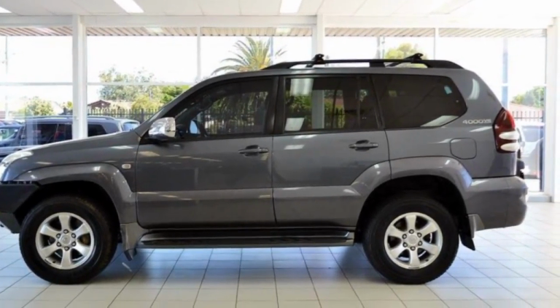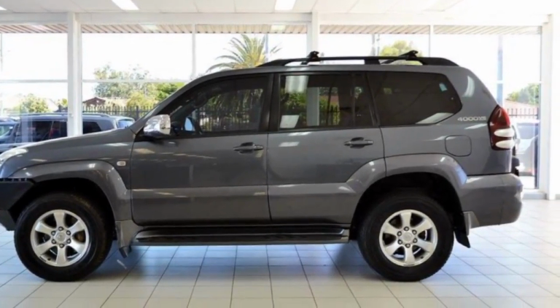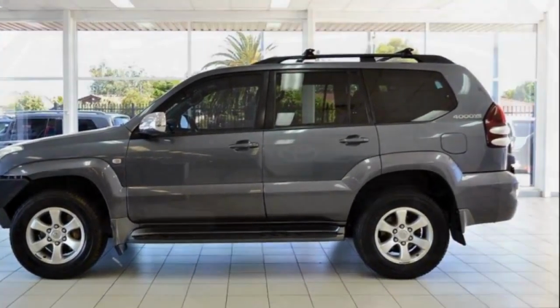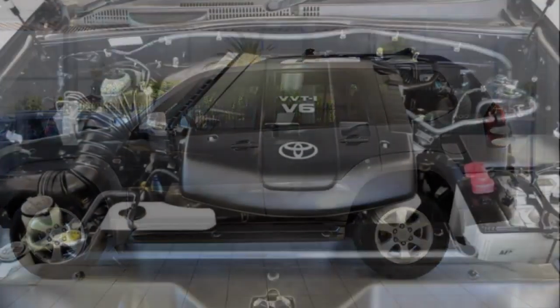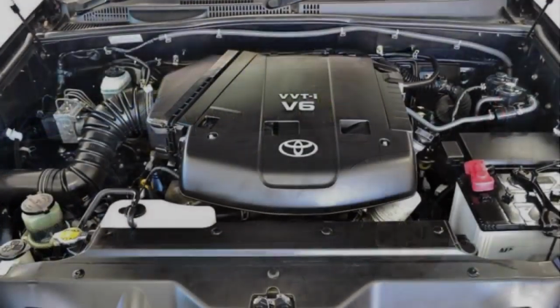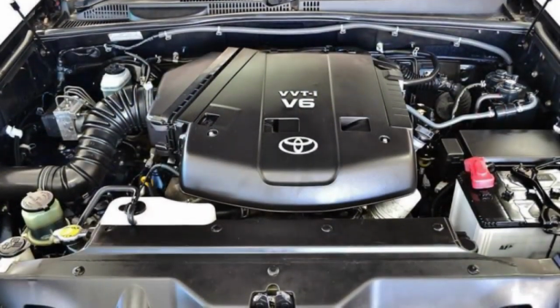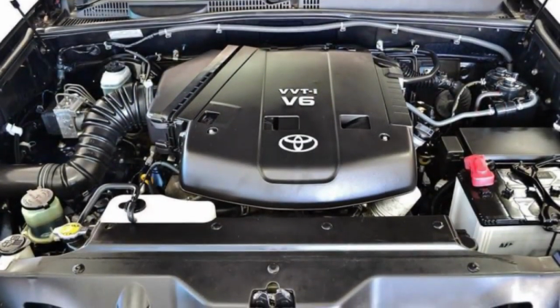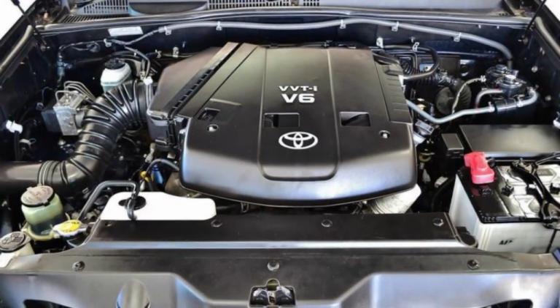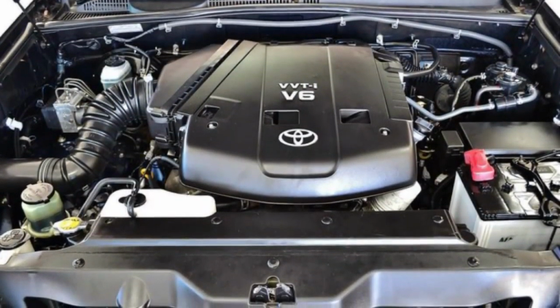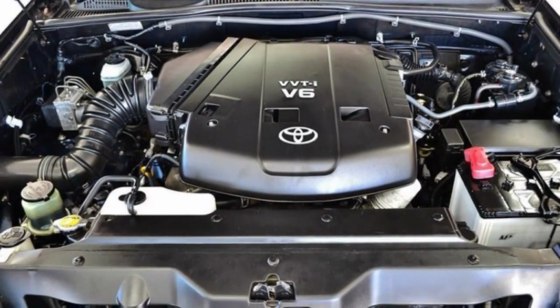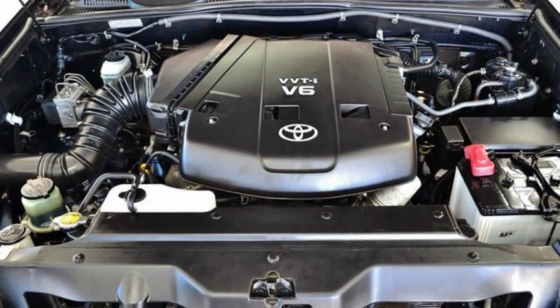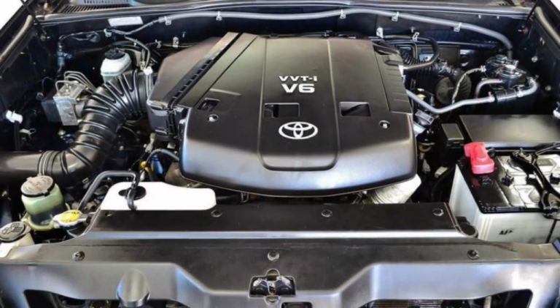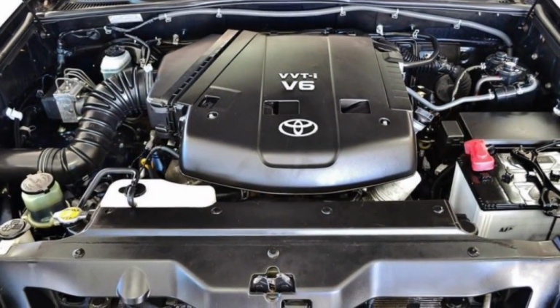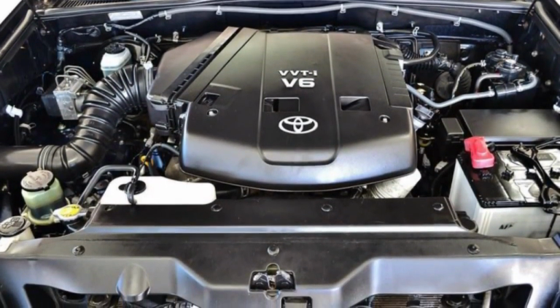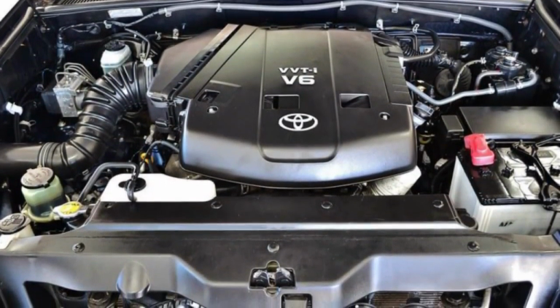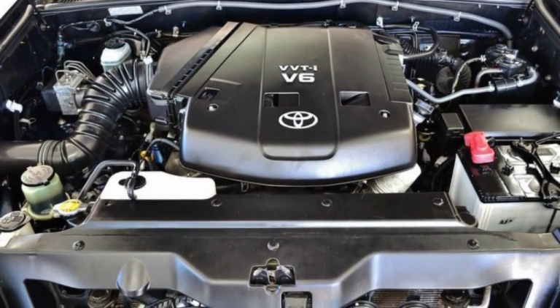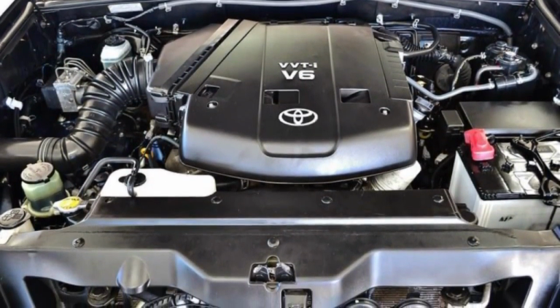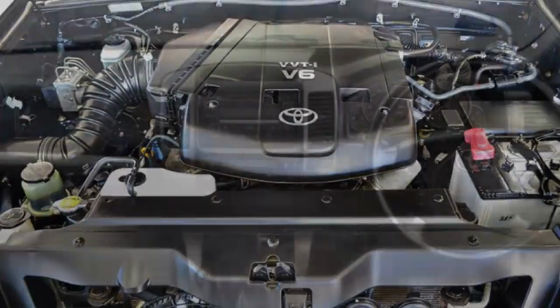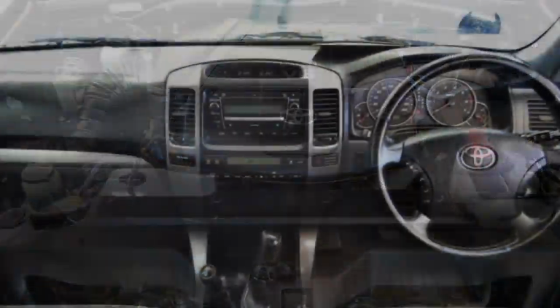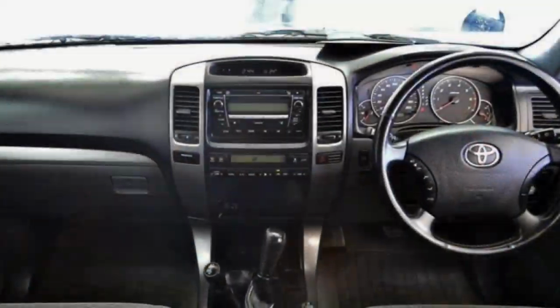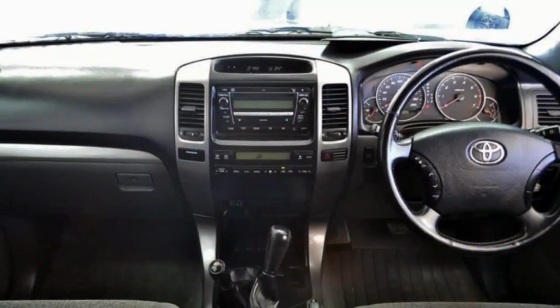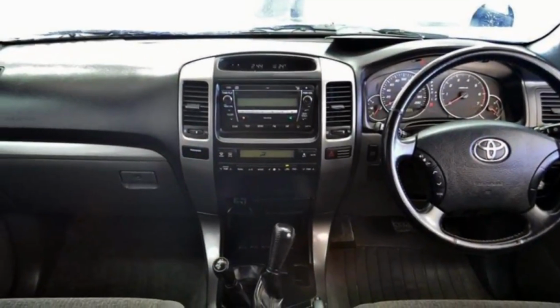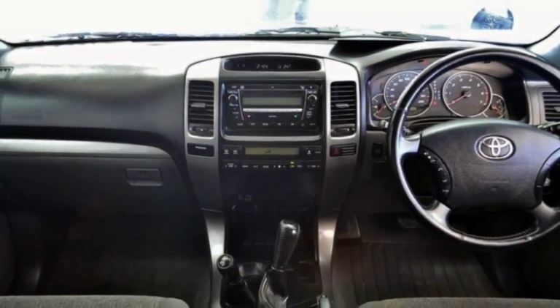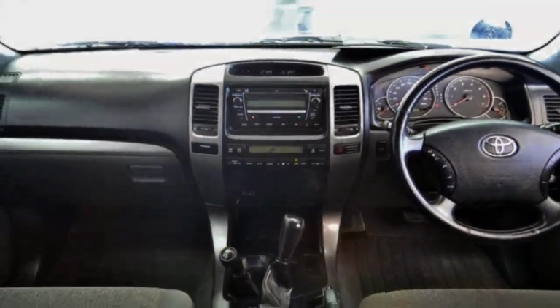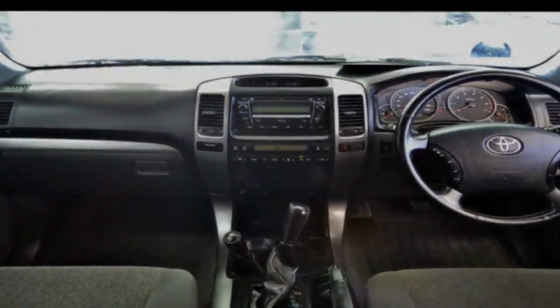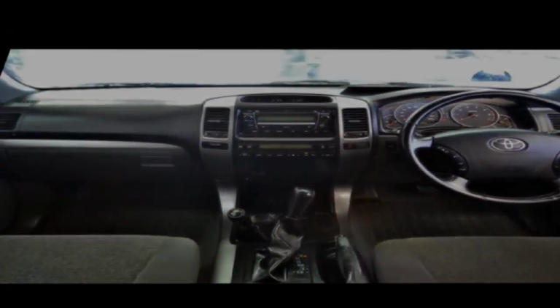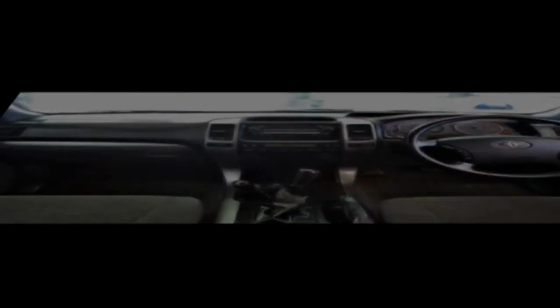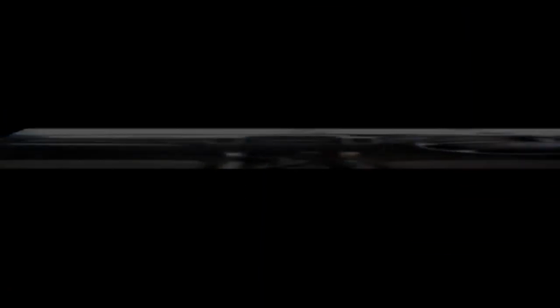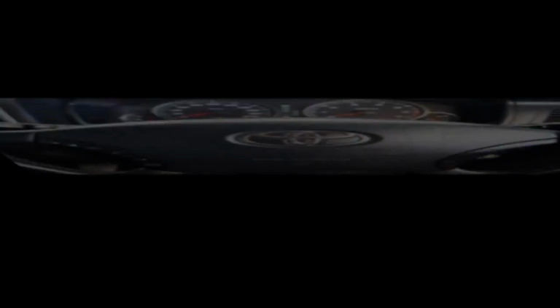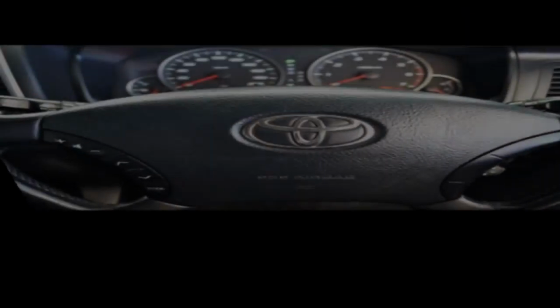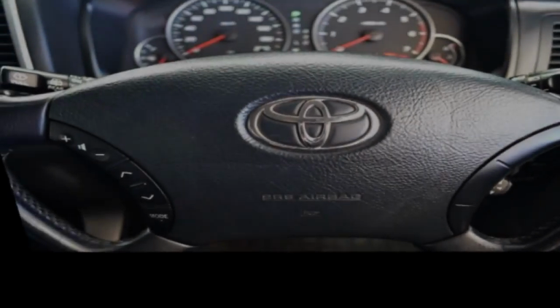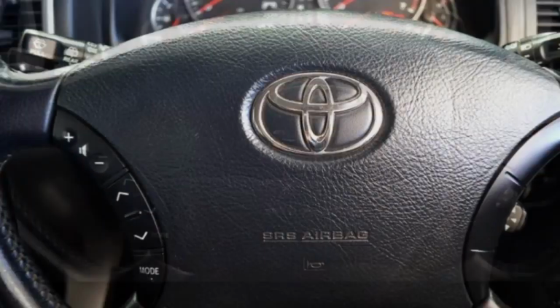Remote central locking, cruise control, alloy wheels, power steering, air conditioning, a CD player and more.